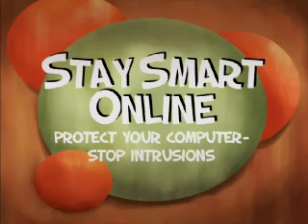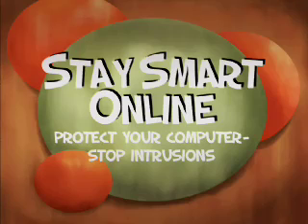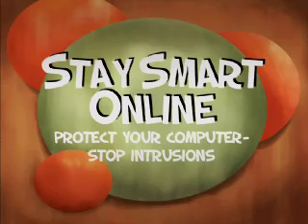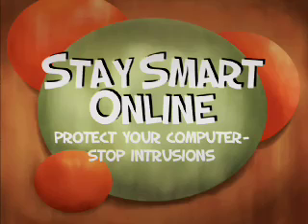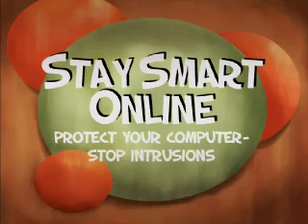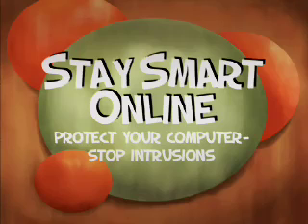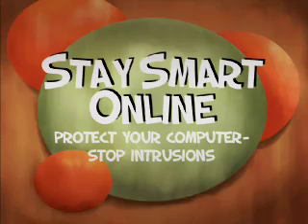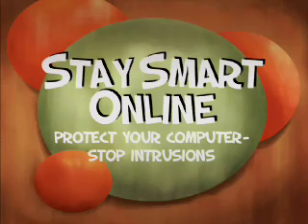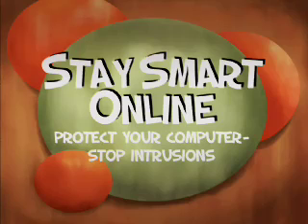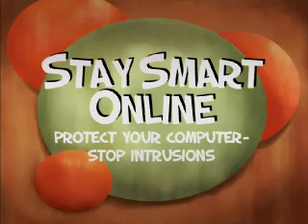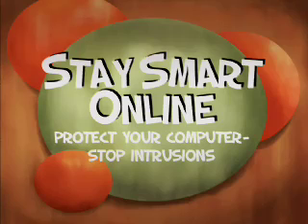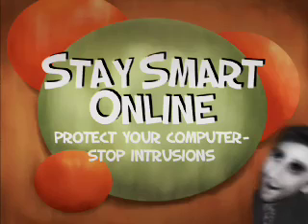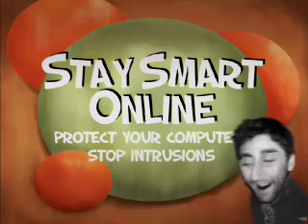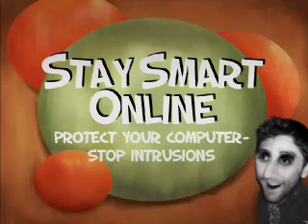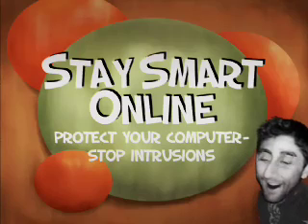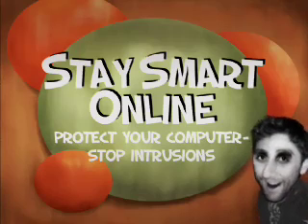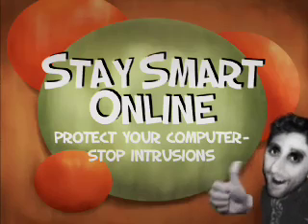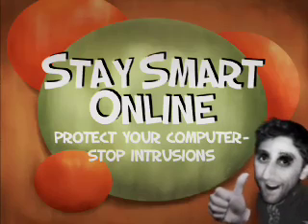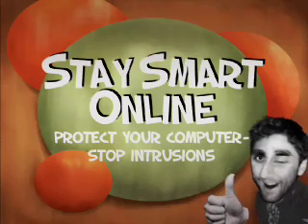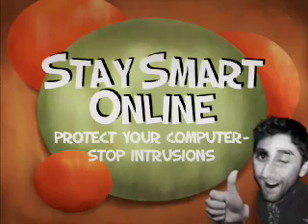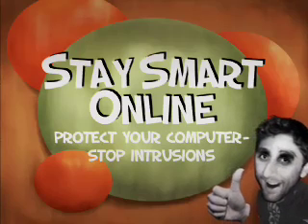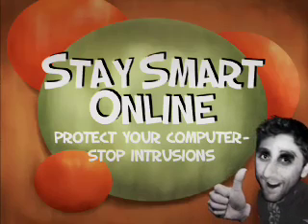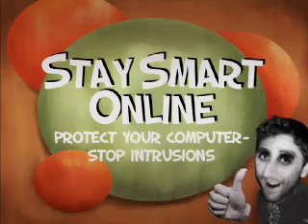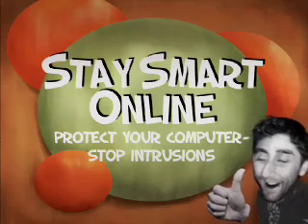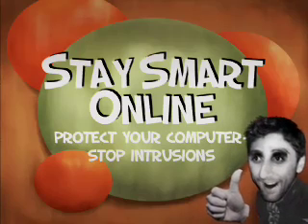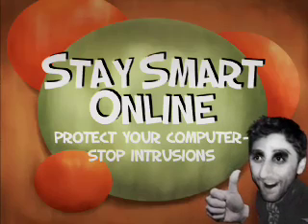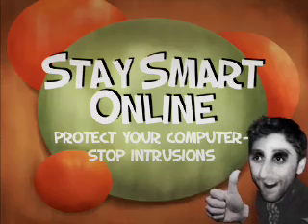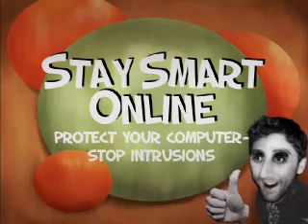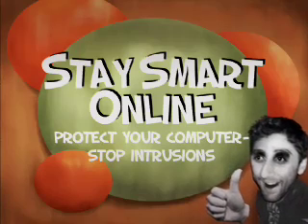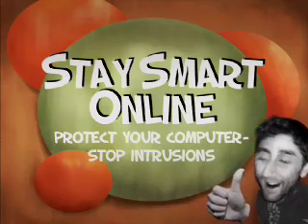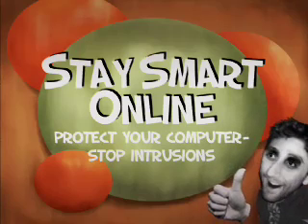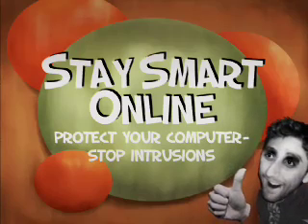Stay smart online. Protect your computer. Stop intrusions.